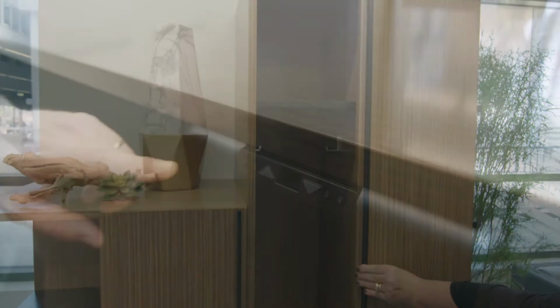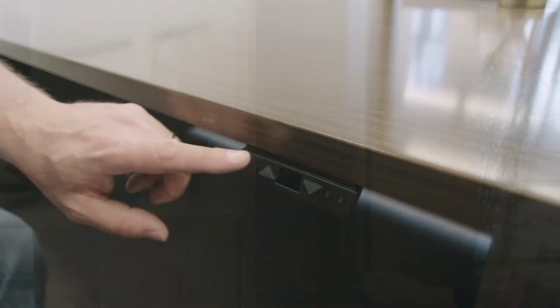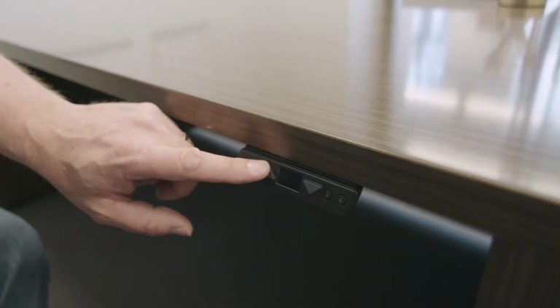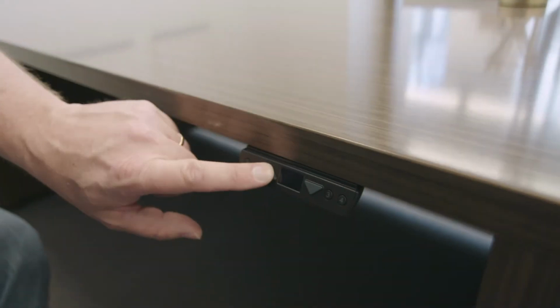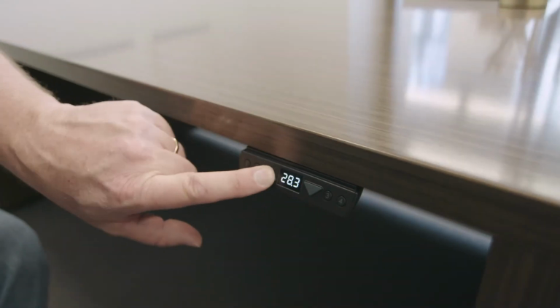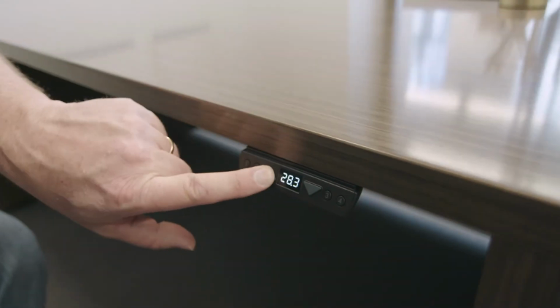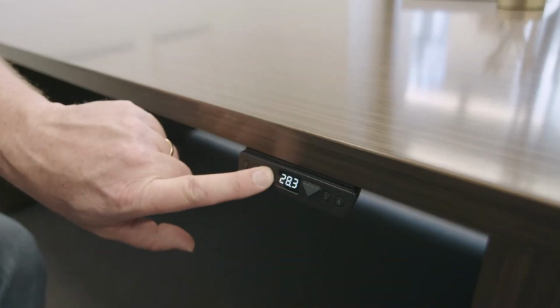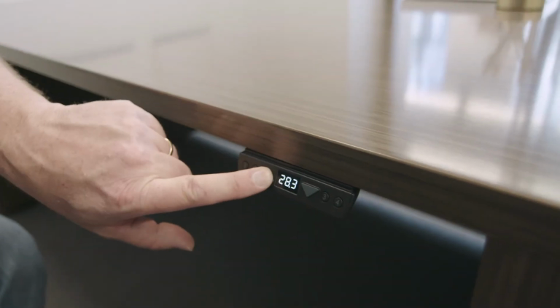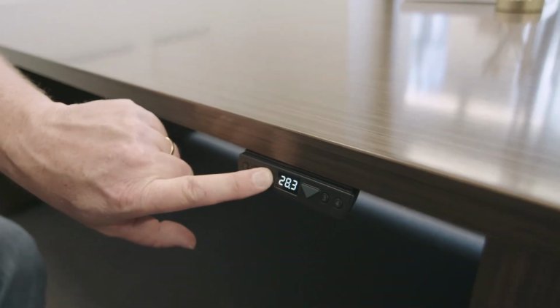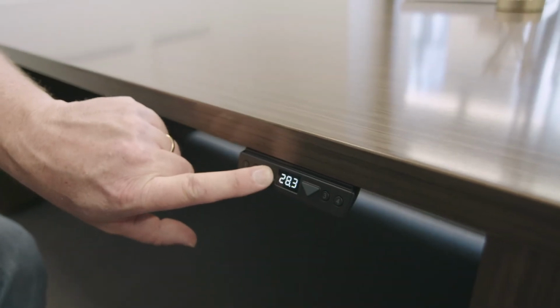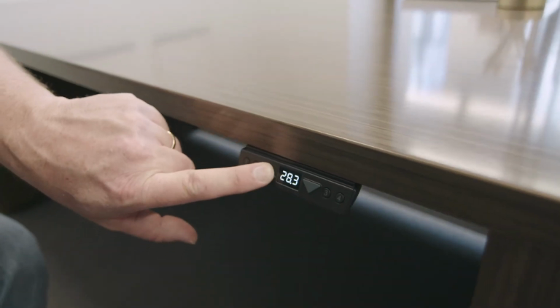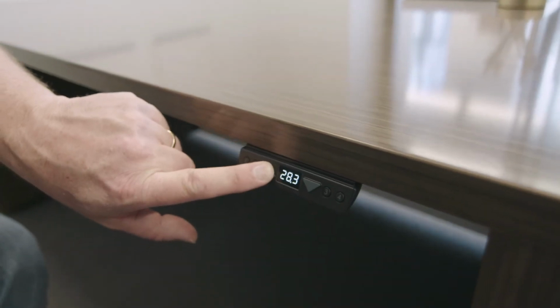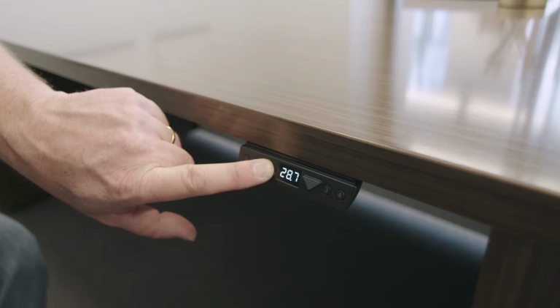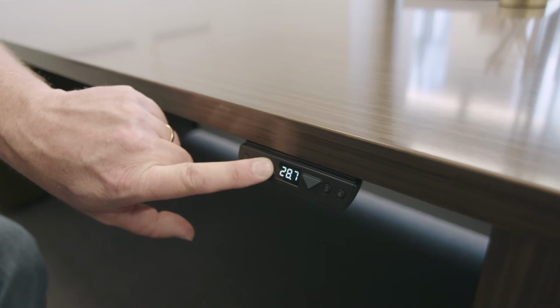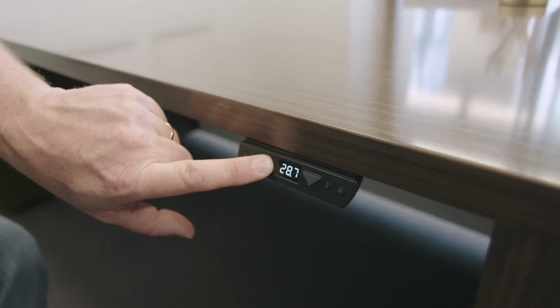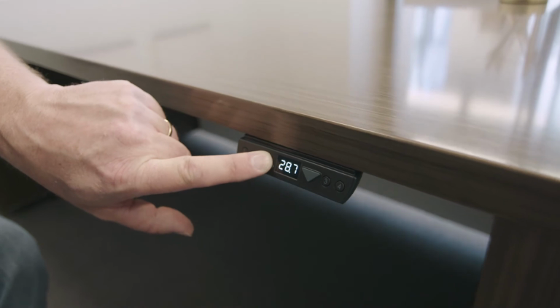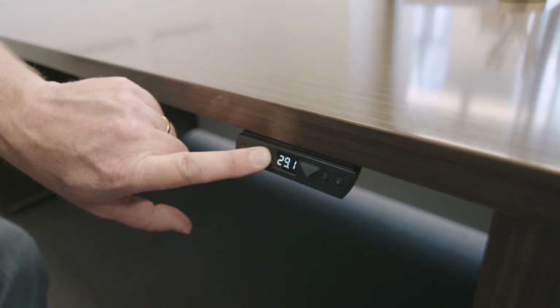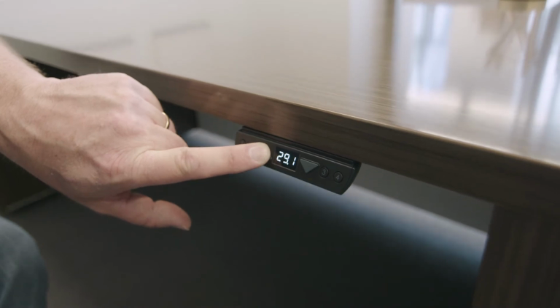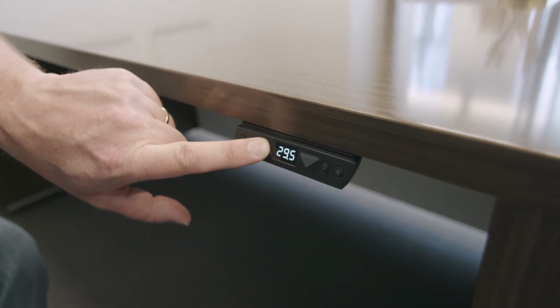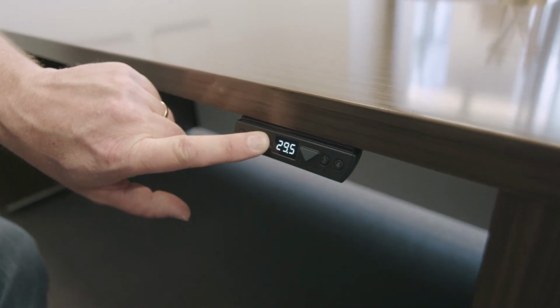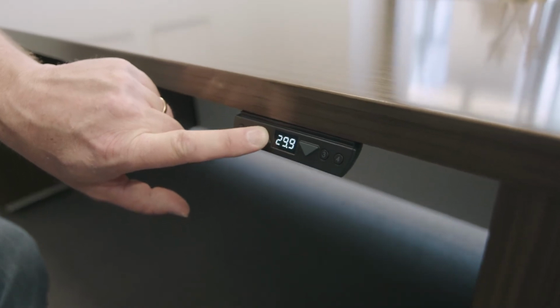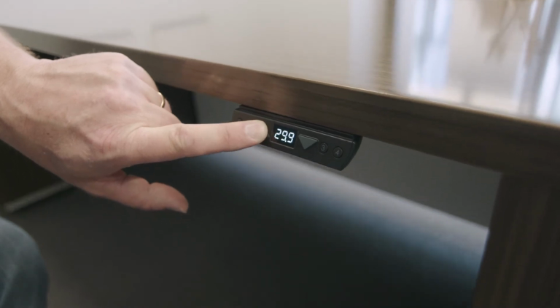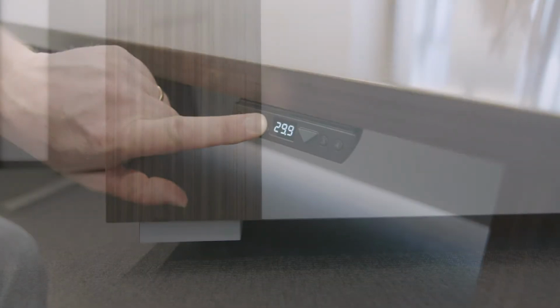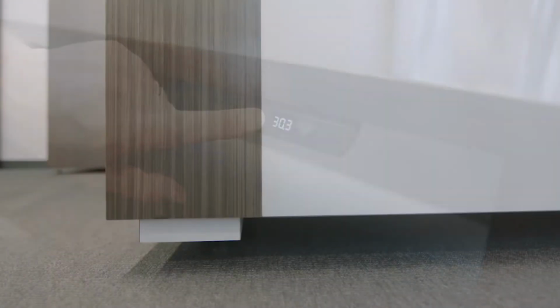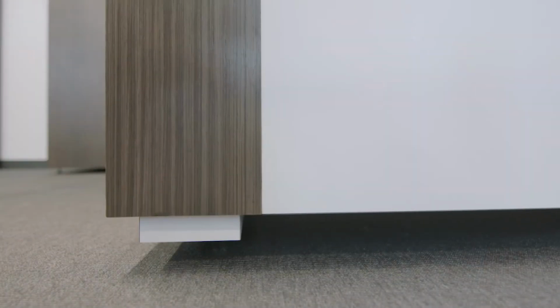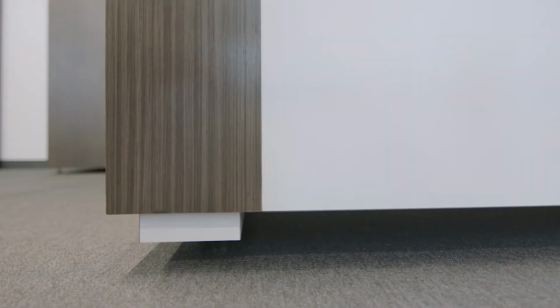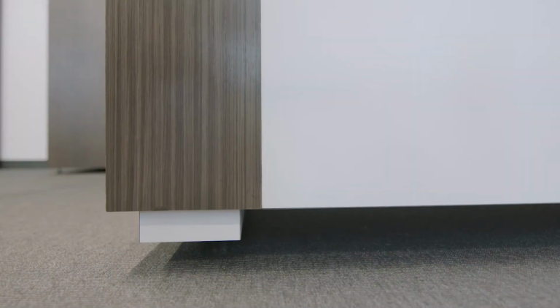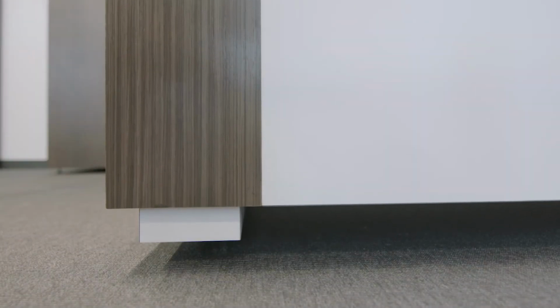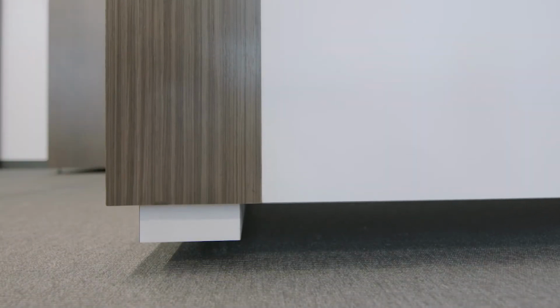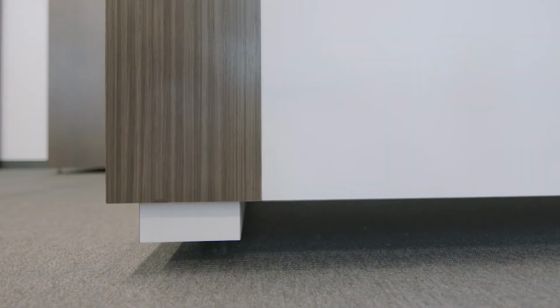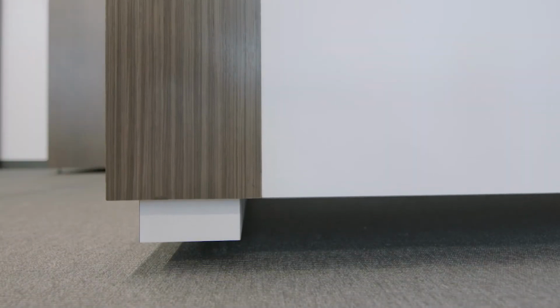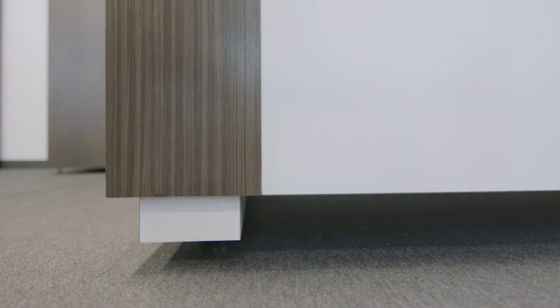The height-adjustable desk raises and lowers with an easy-to-use keypad and reveals complementary or contrasting legs.